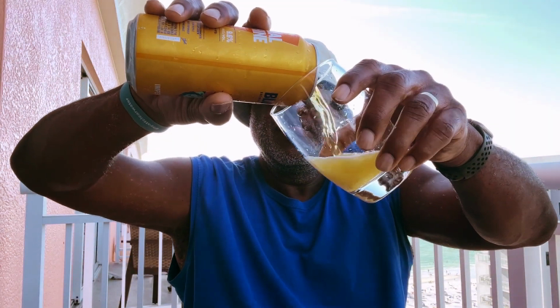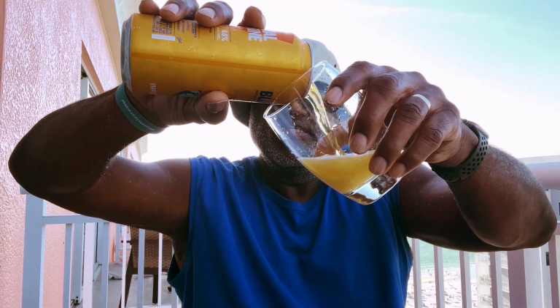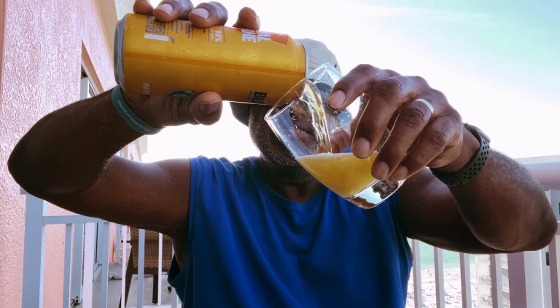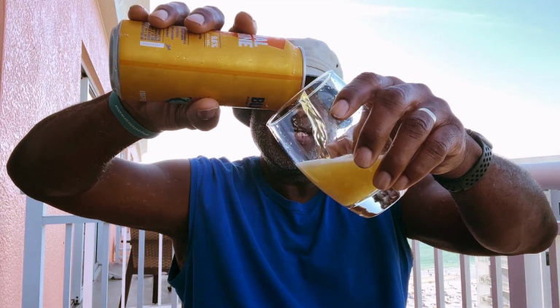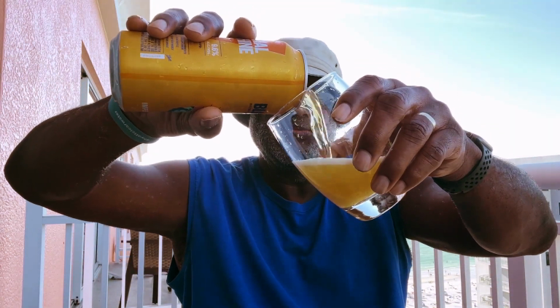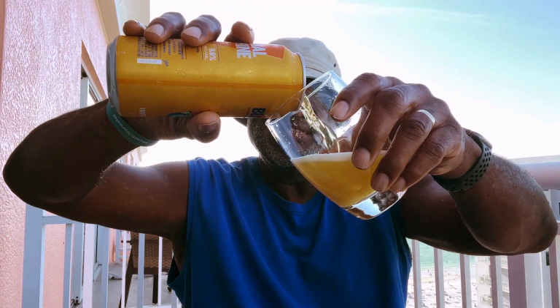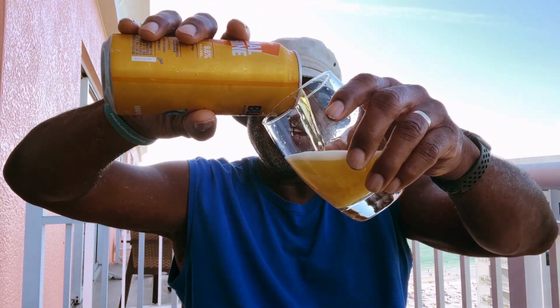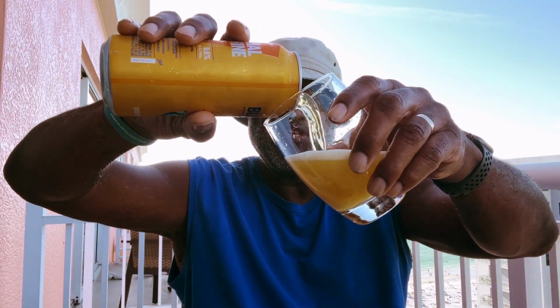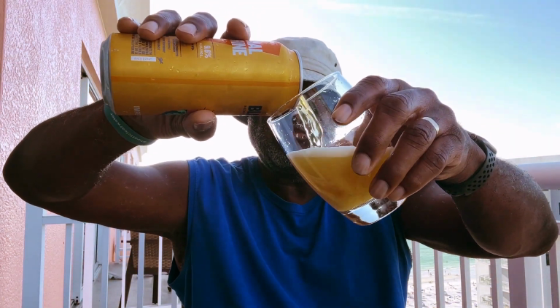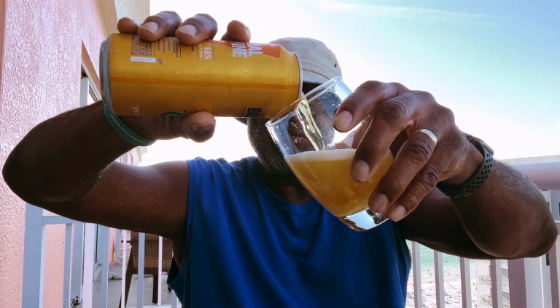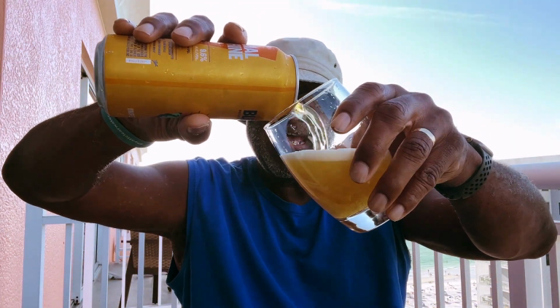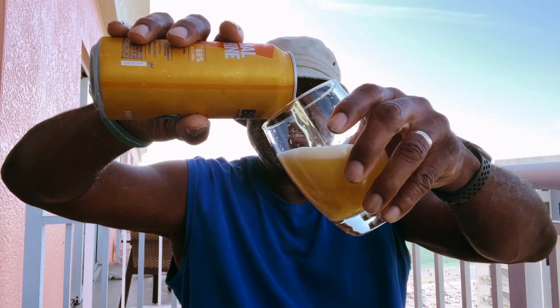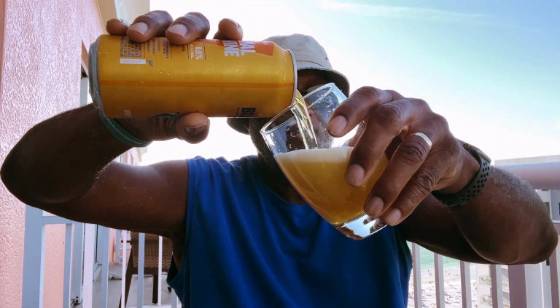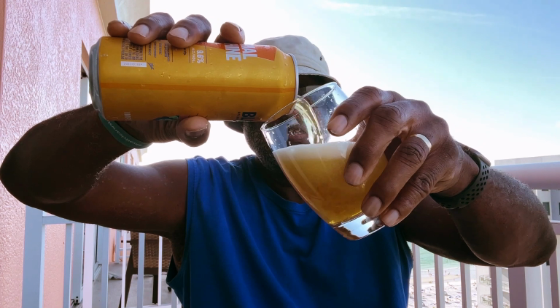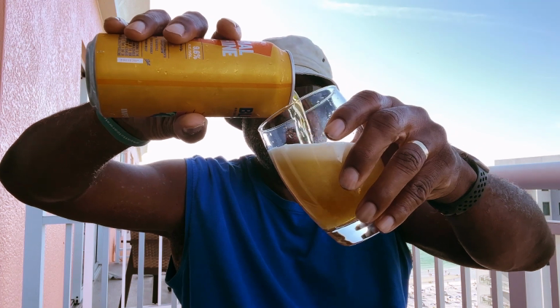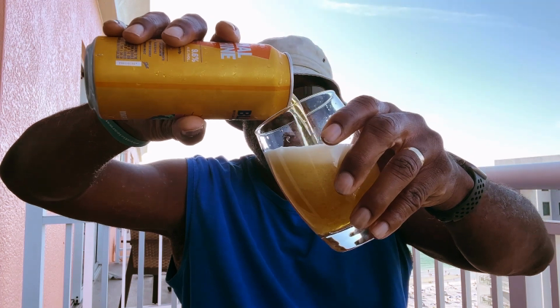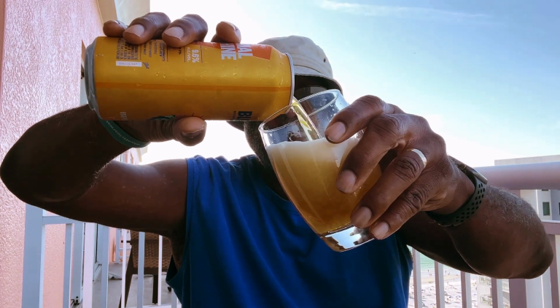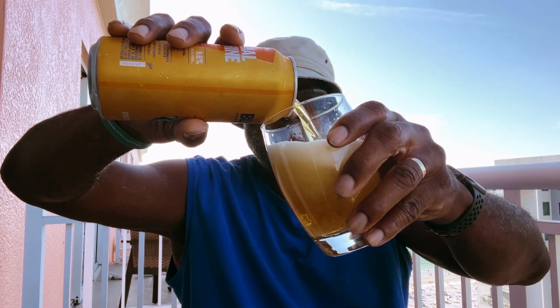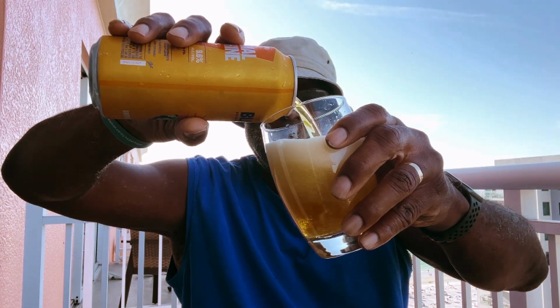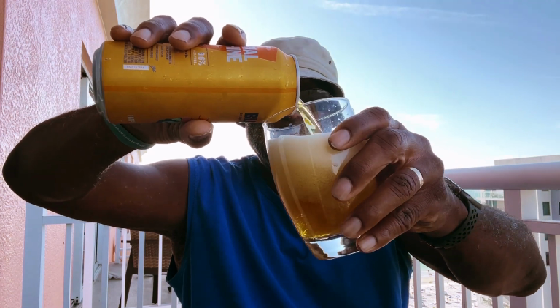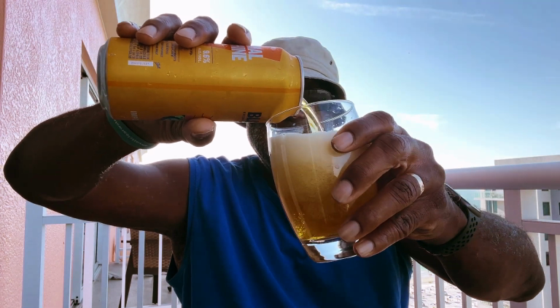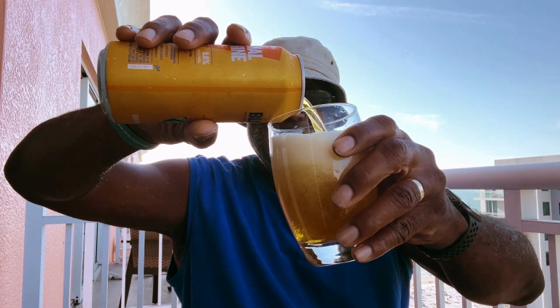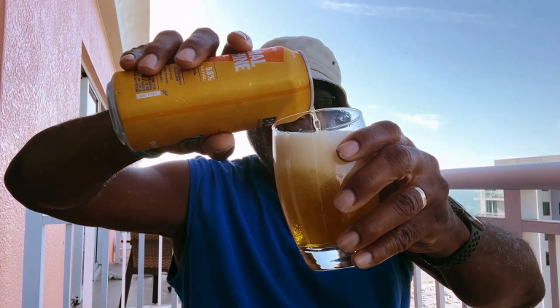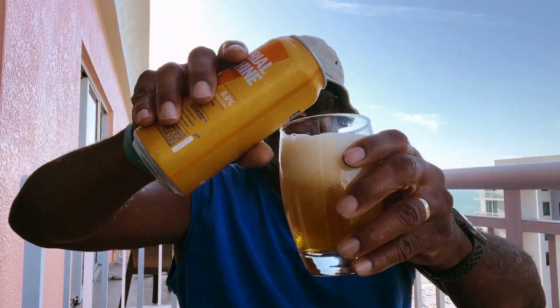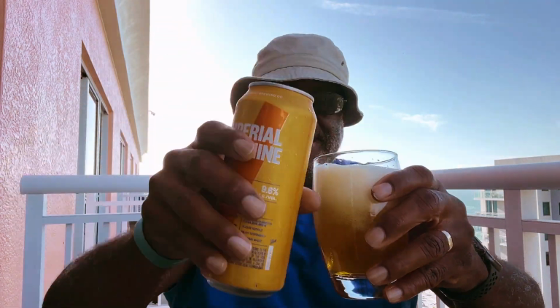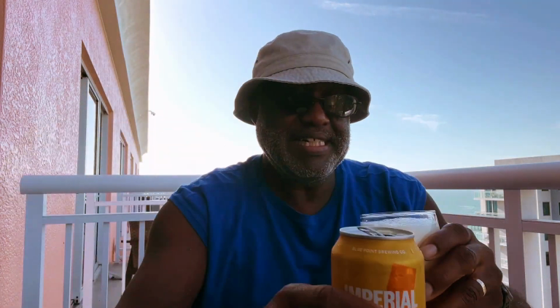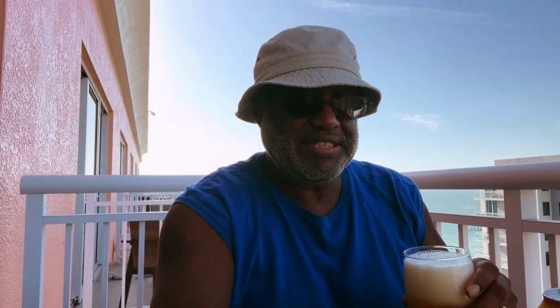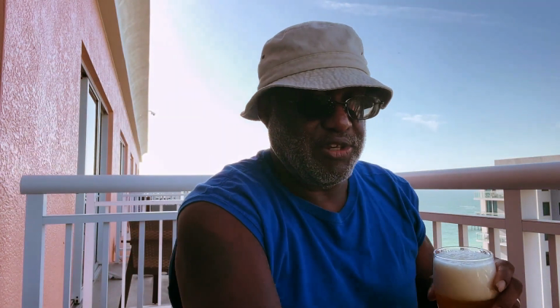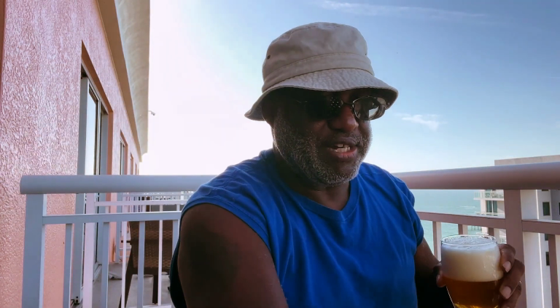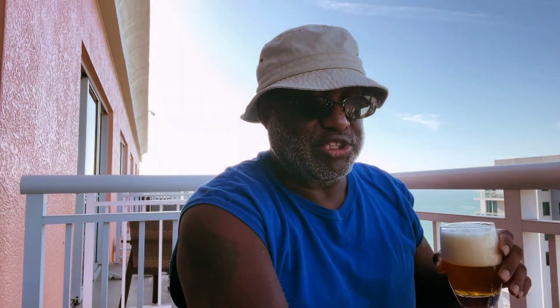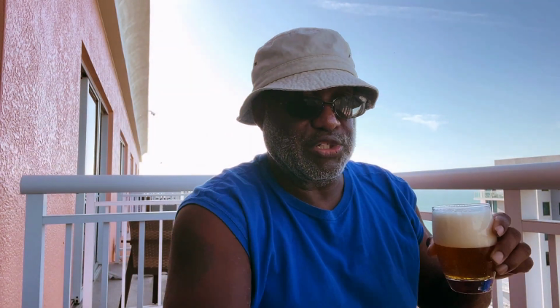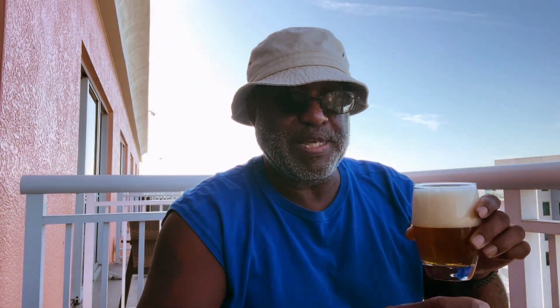The next ones after this will be back when I'm in Baltimore and back in the studio, so to speak.